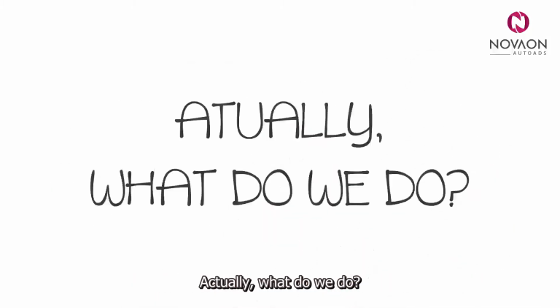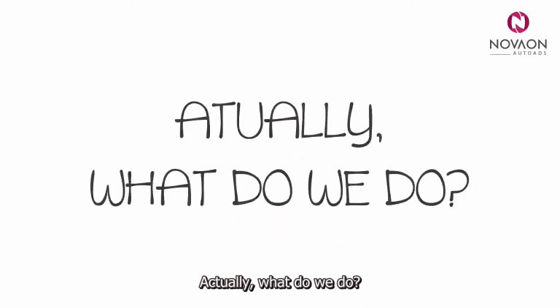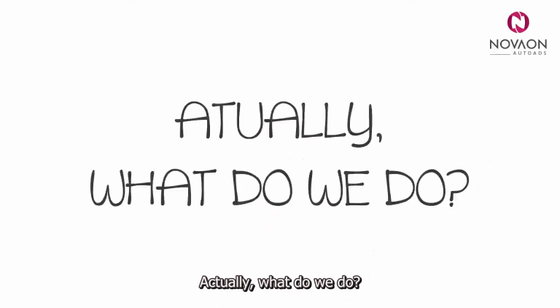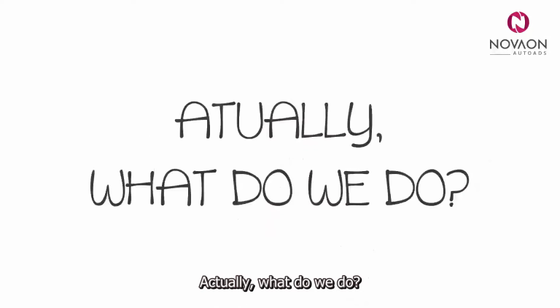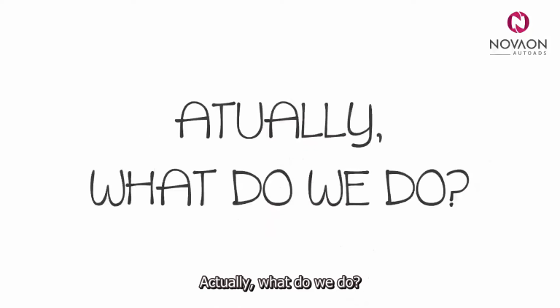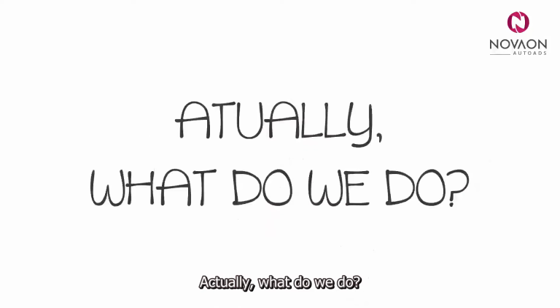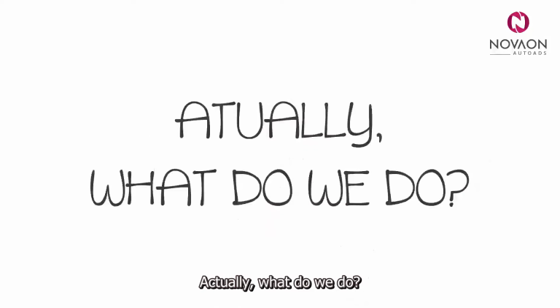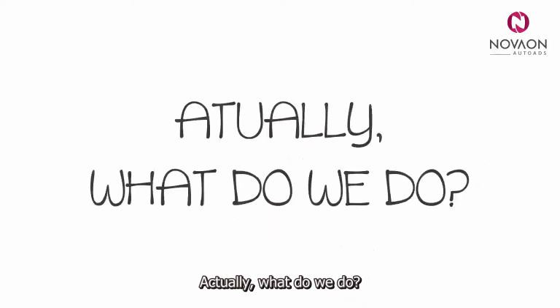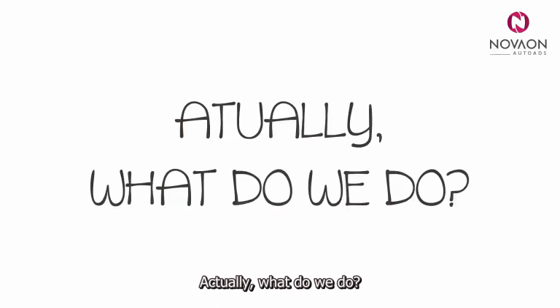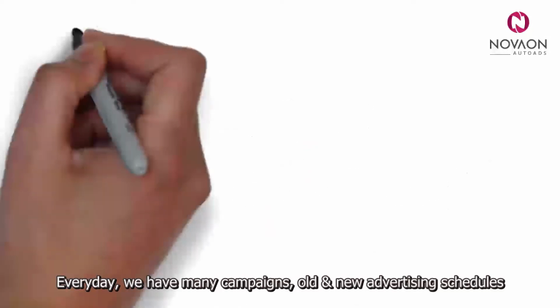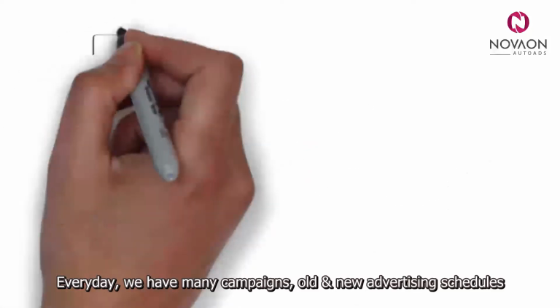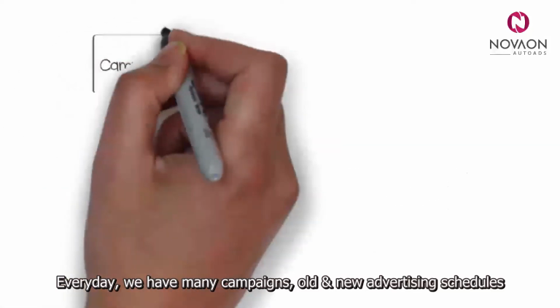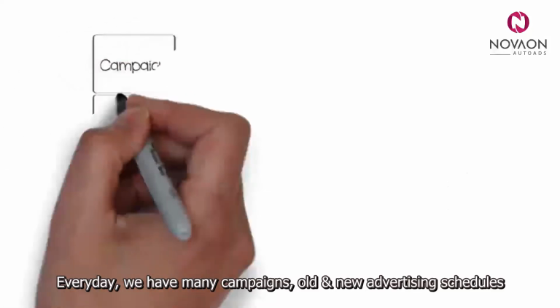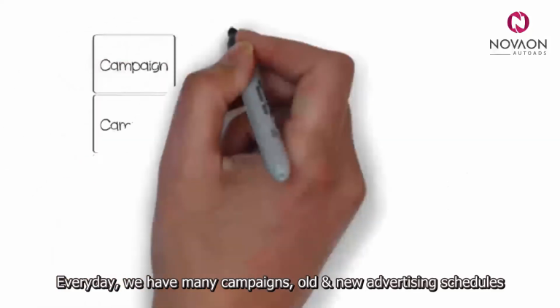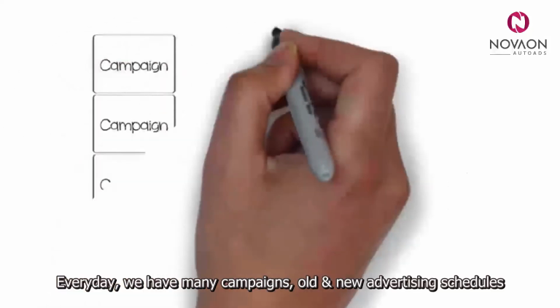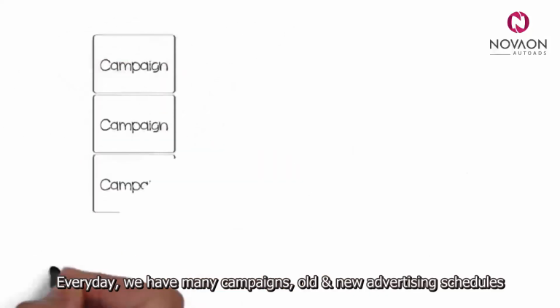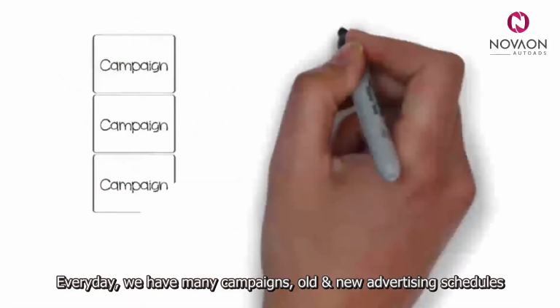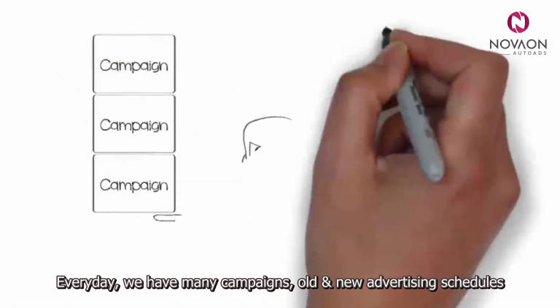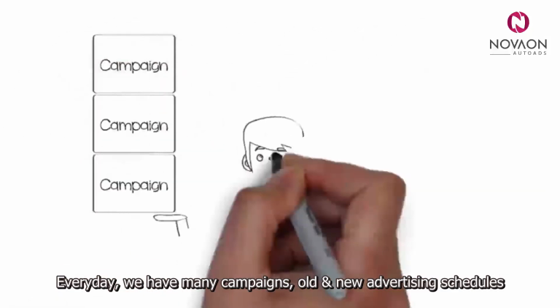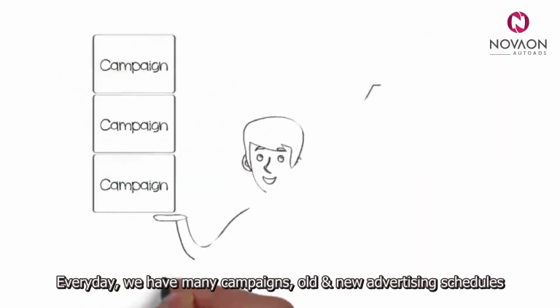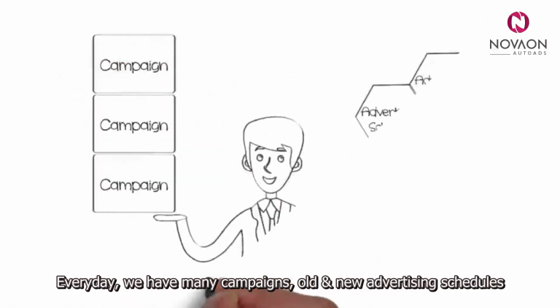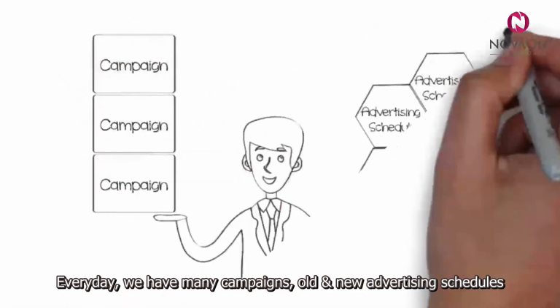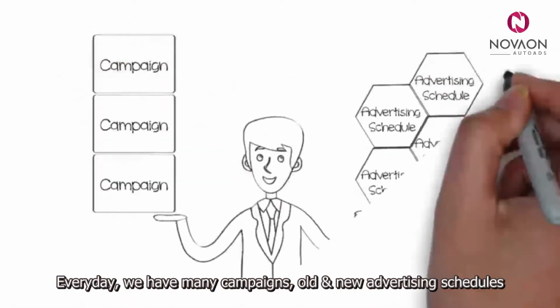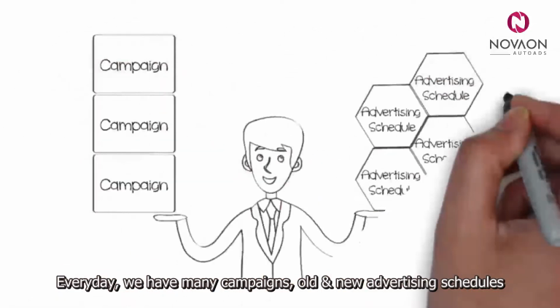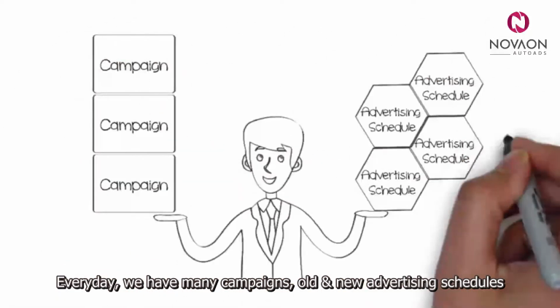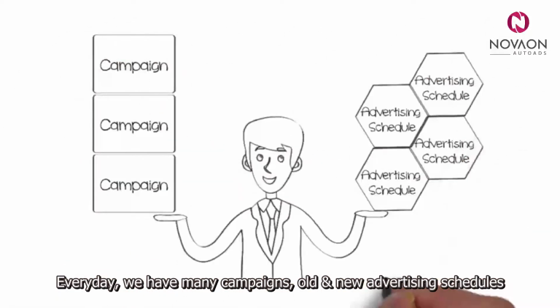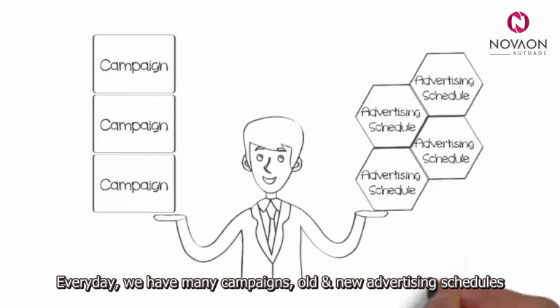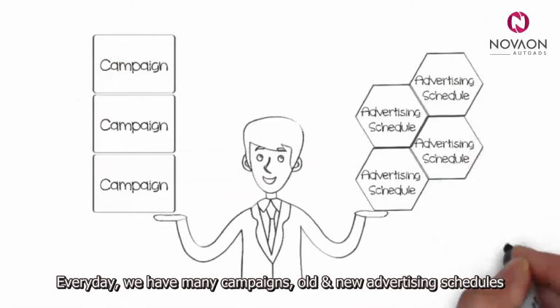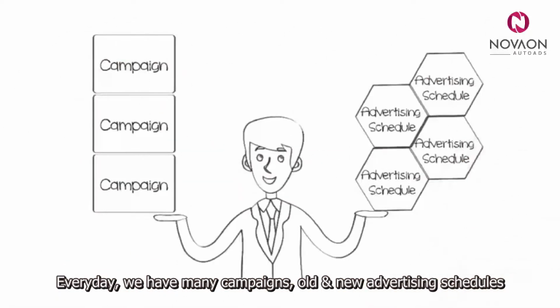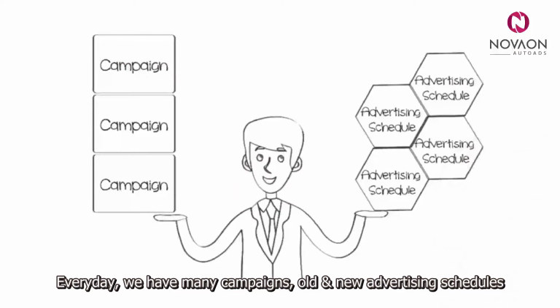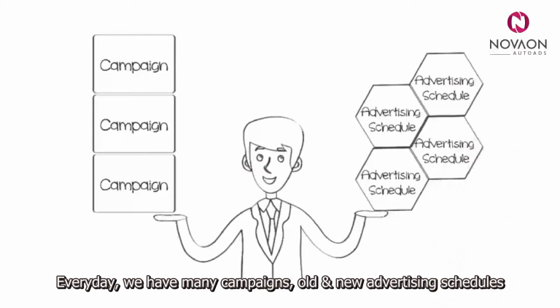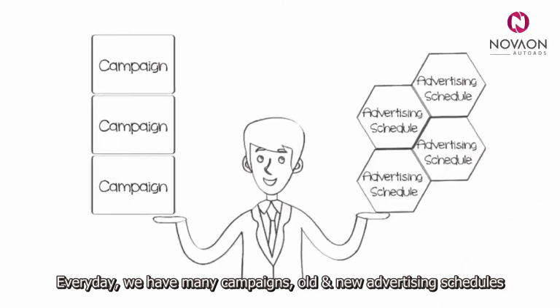So, what do we do? Every day, we have many campaigns, old and new advertising schedules, and hot products that need promotion marketing for customers.